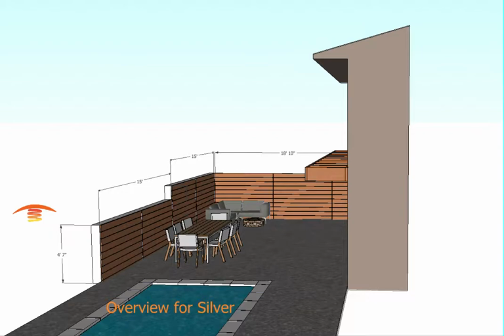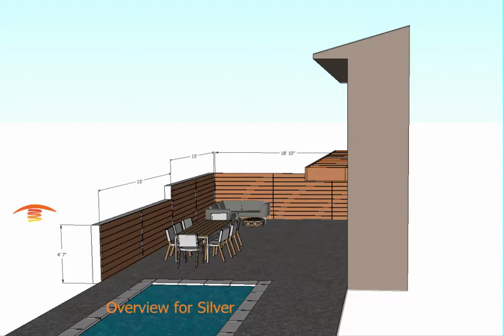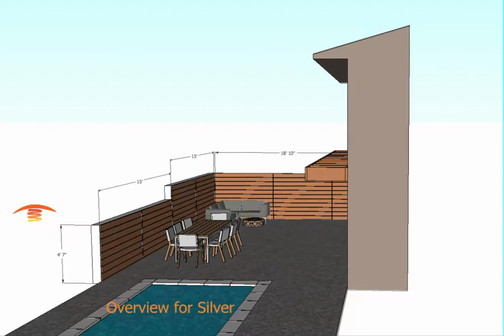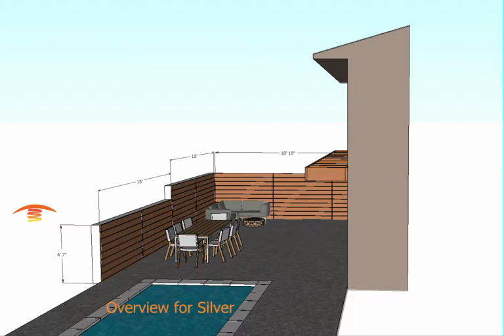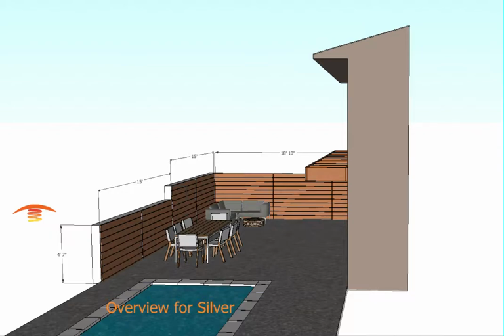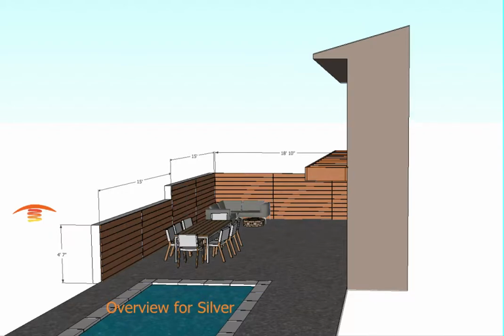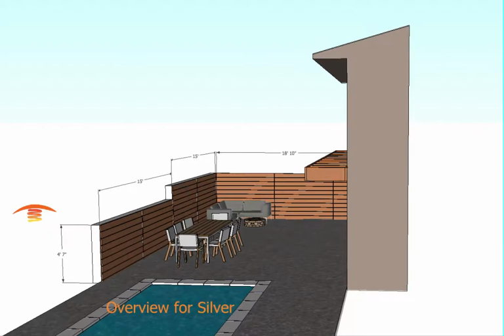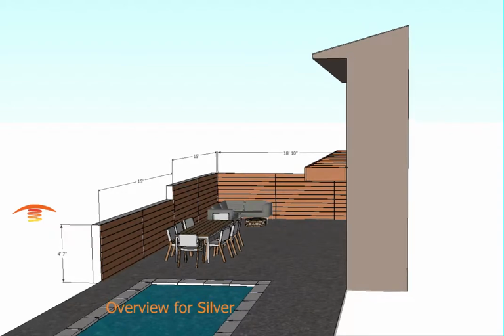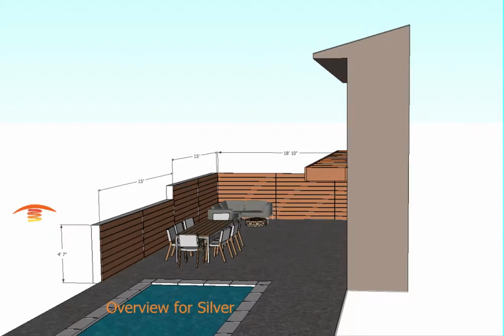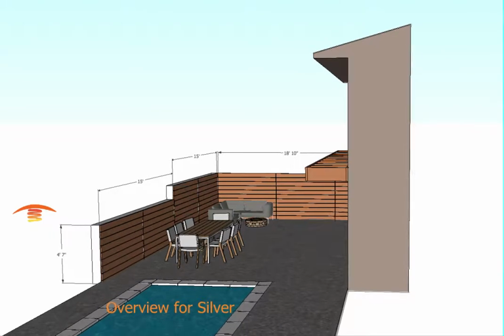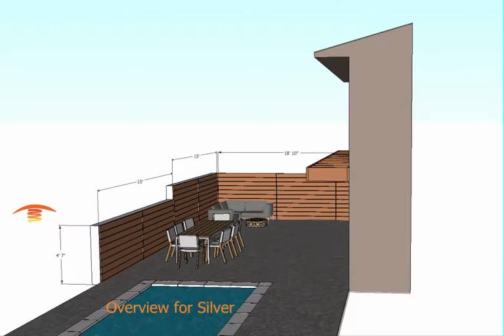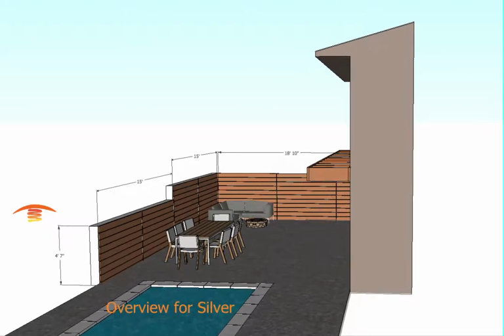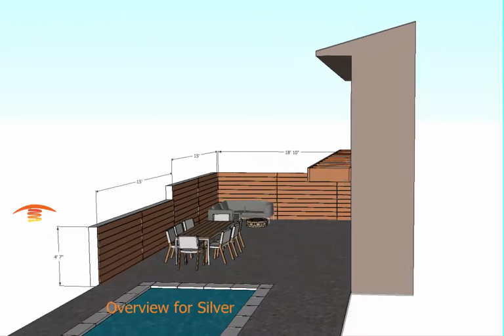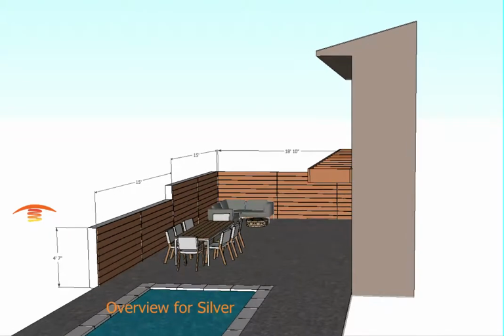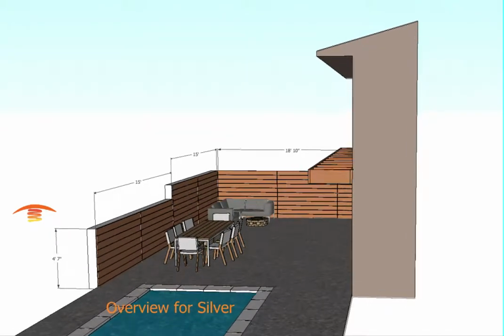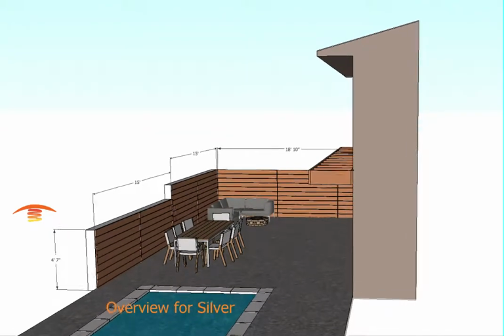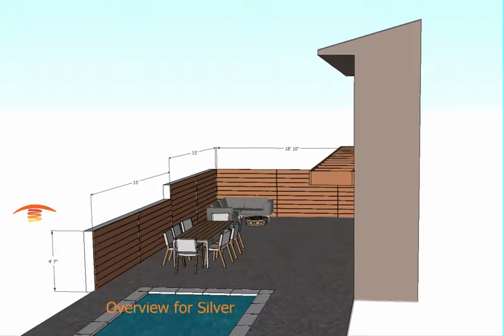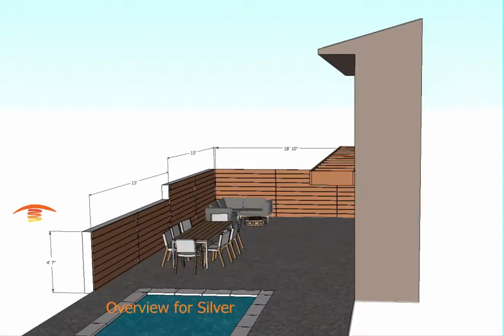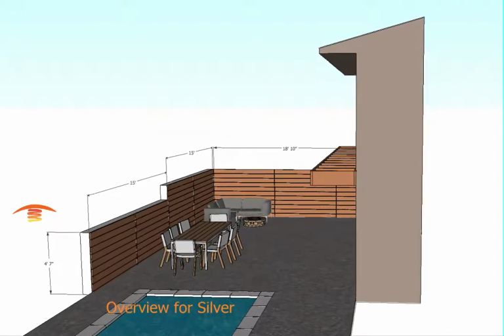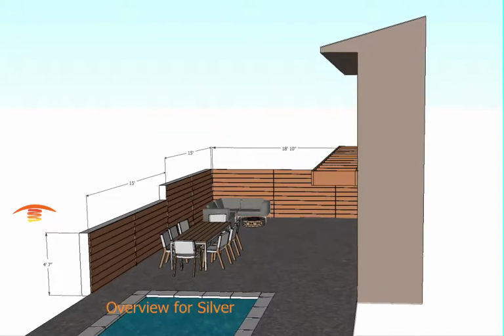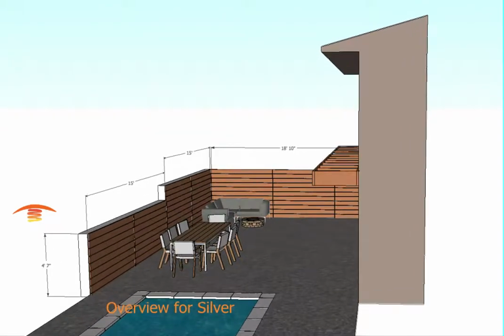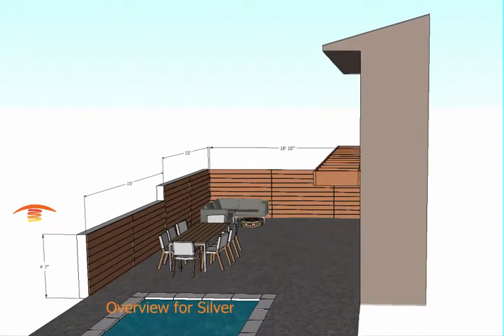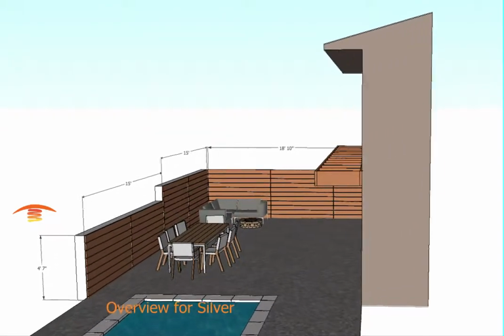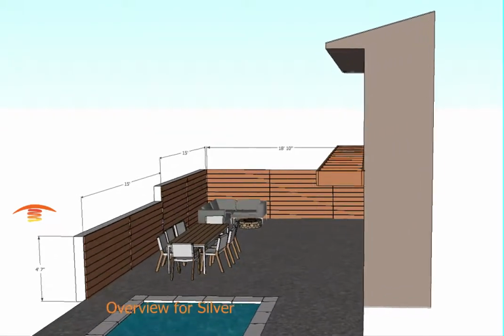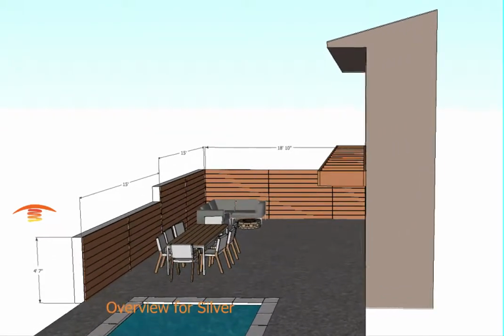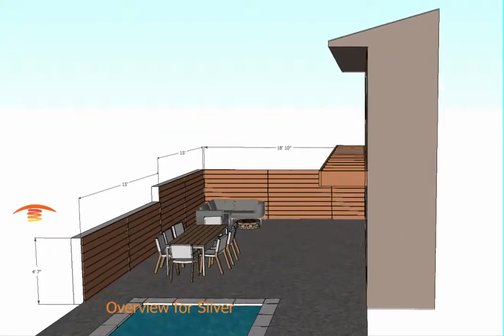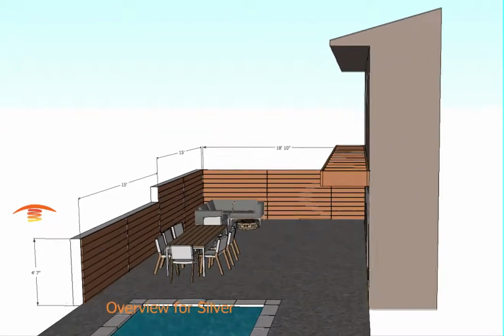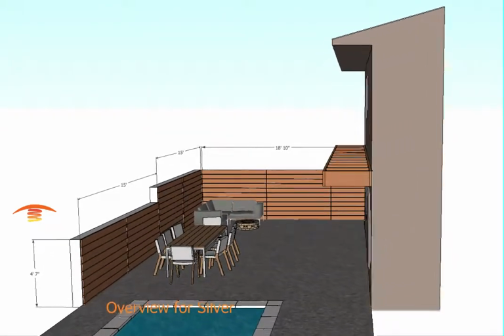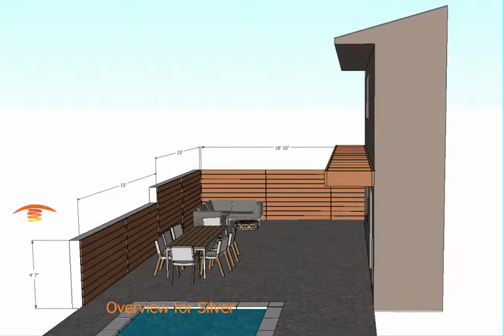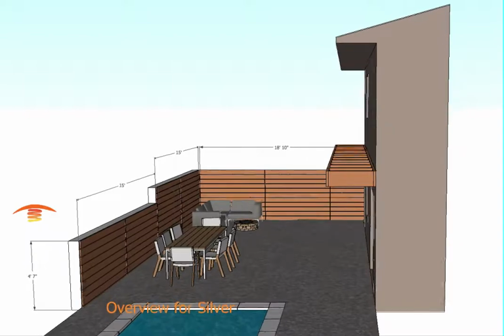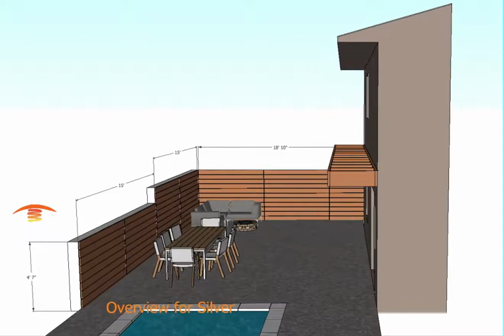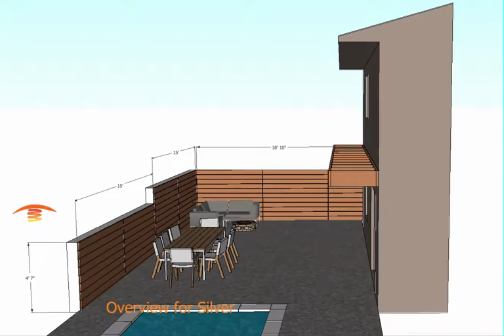Mr. Silver, this is Steve from Tropic Heating, and I just want to go over the heater plan we have for you.